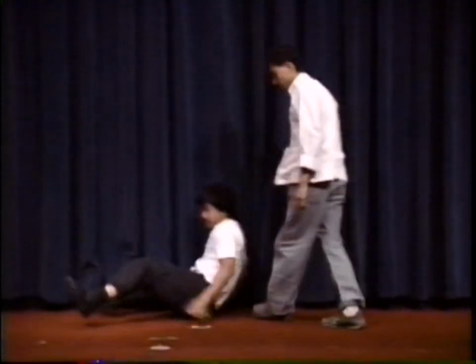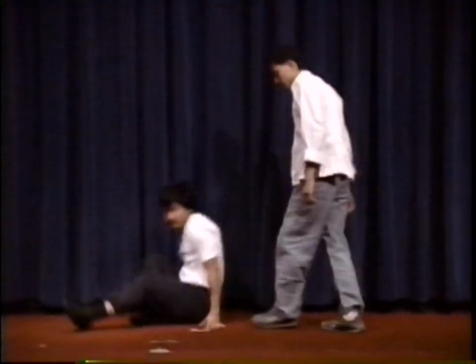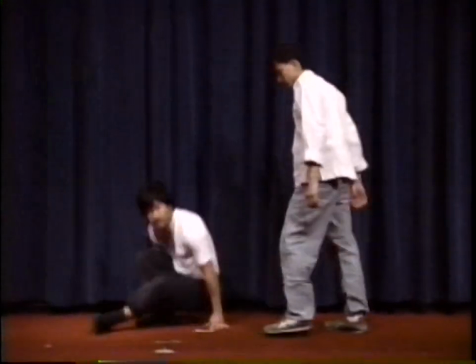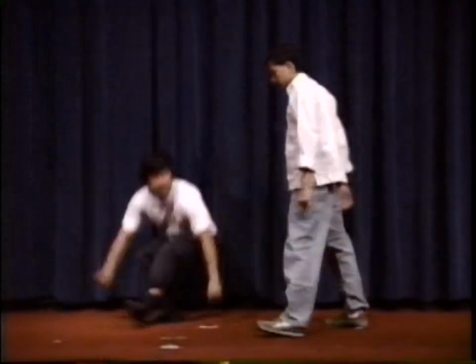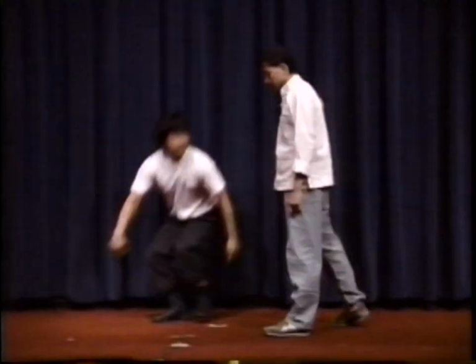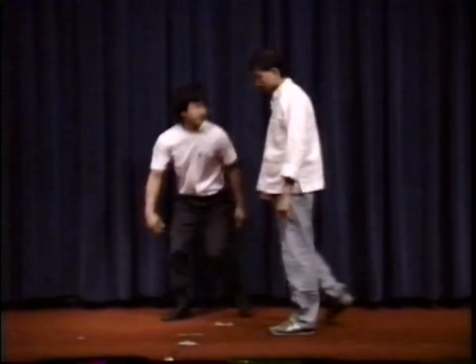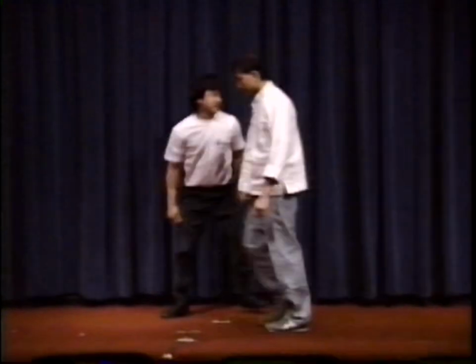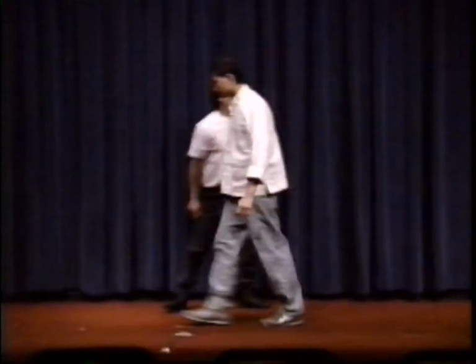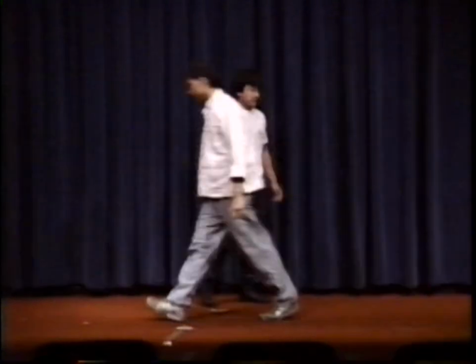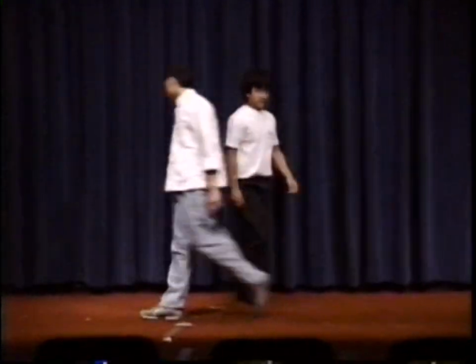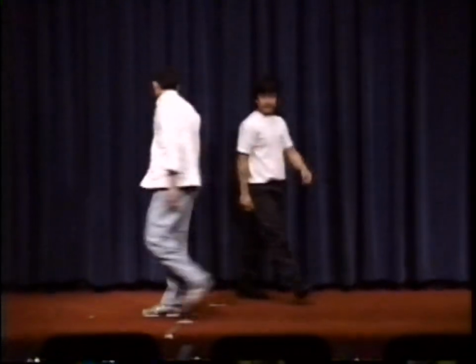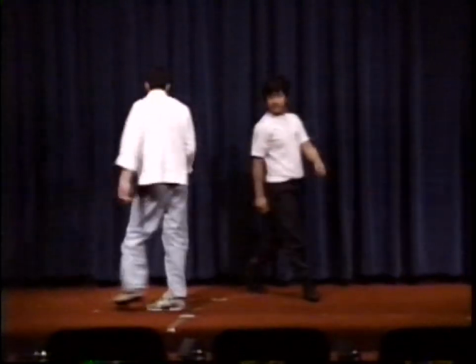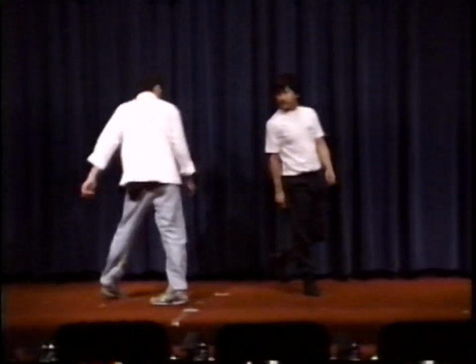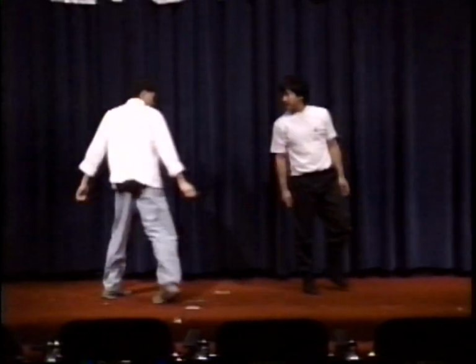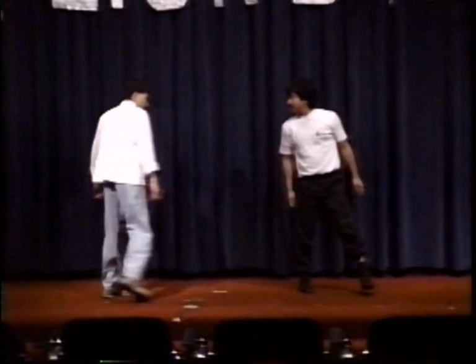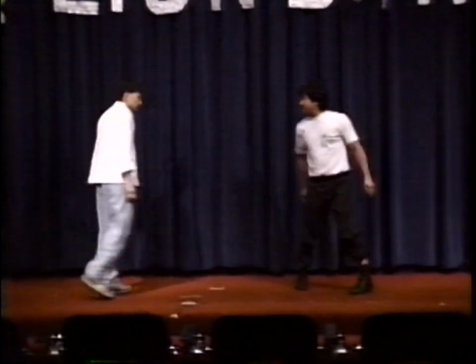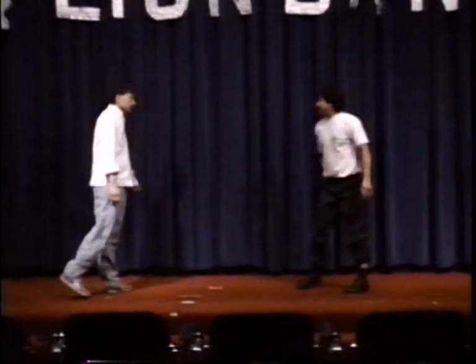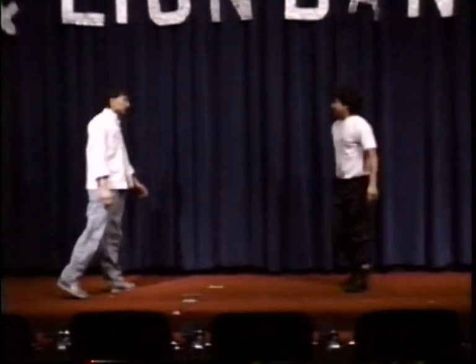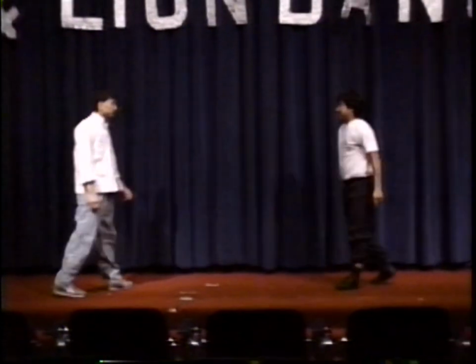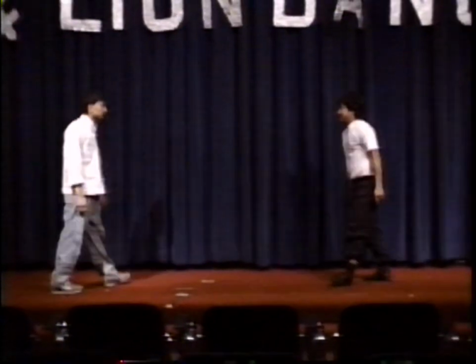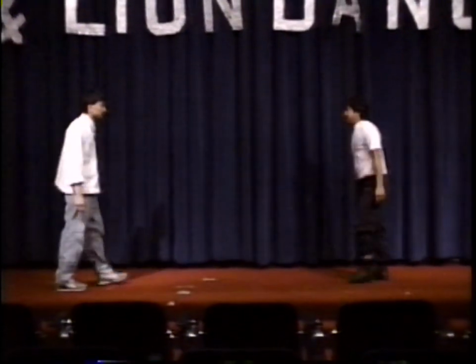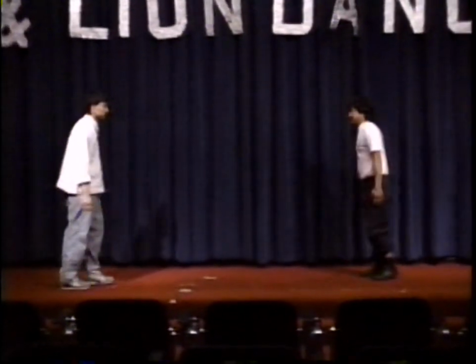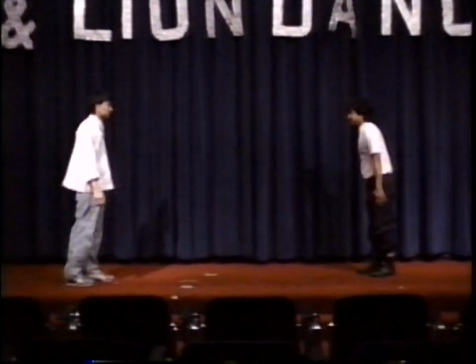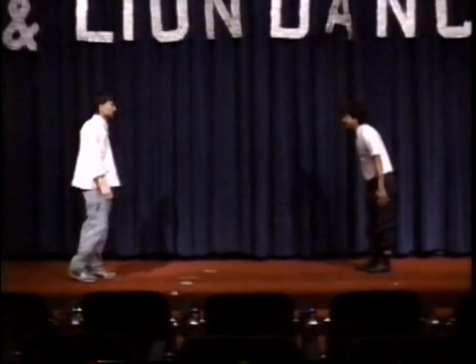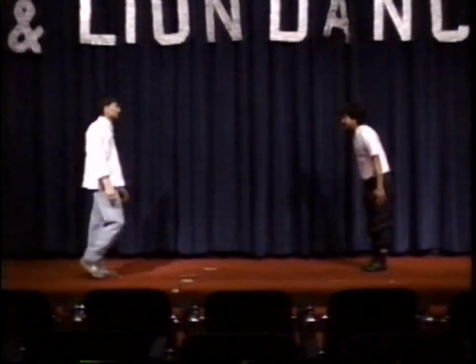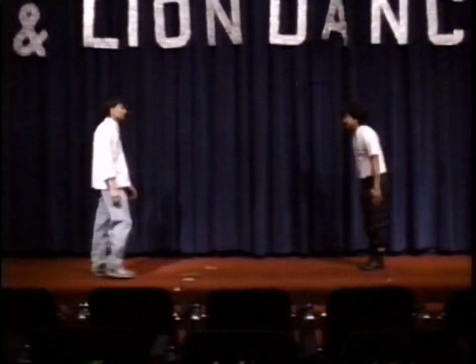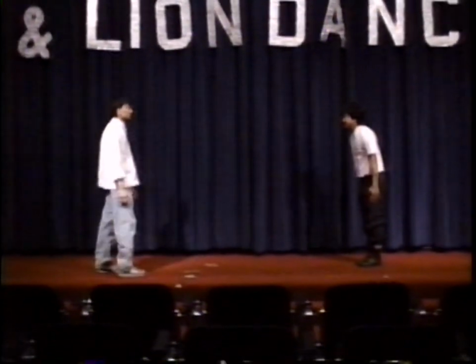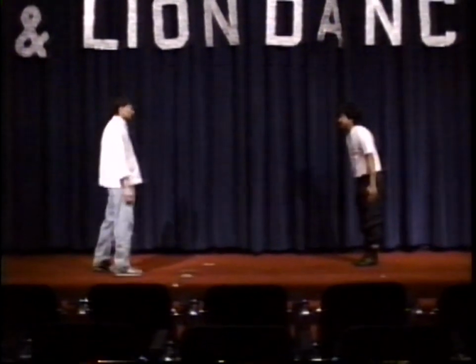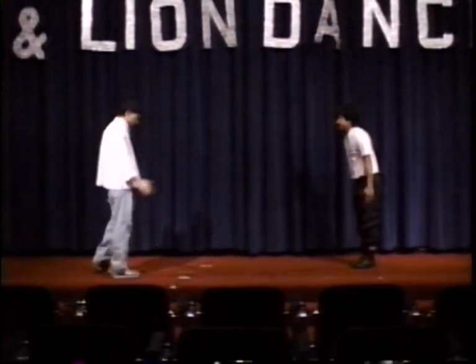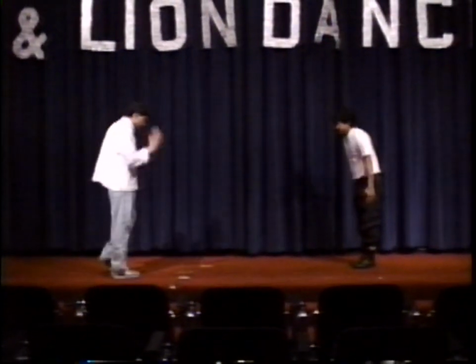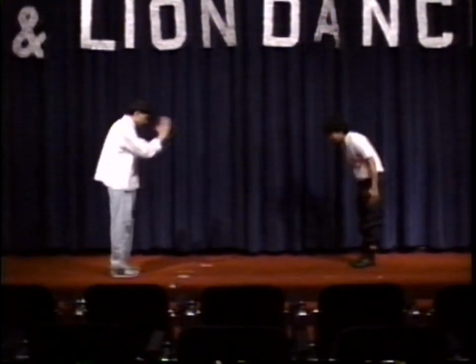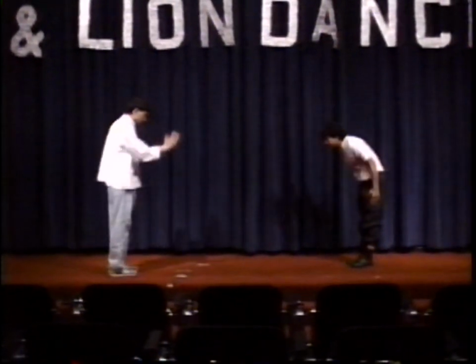This again demonstrates the footwork, and basically it's just grabbing the head and throwing it to the floor.